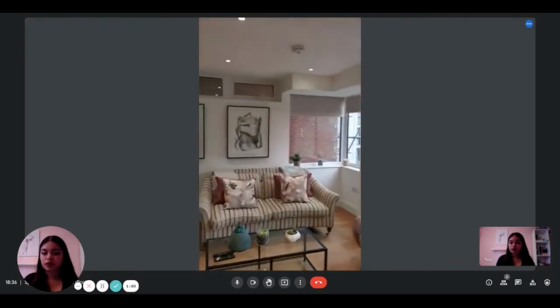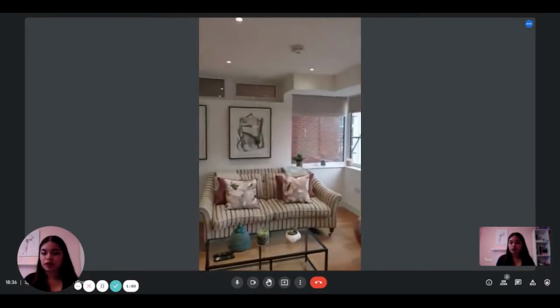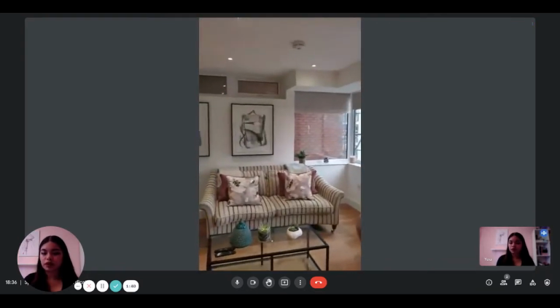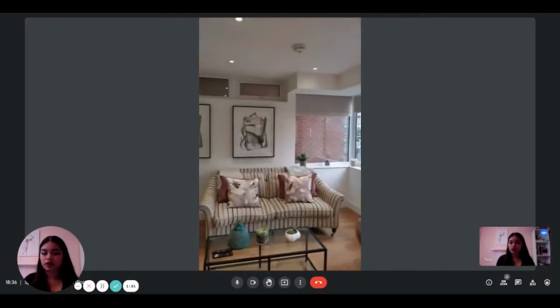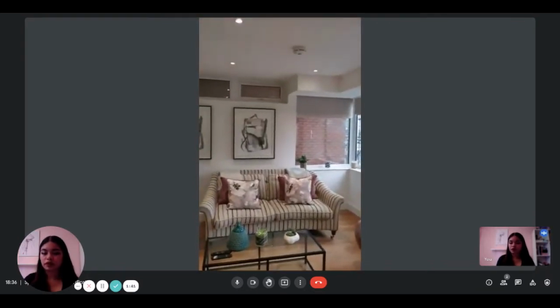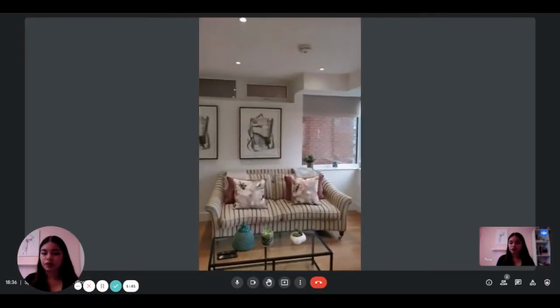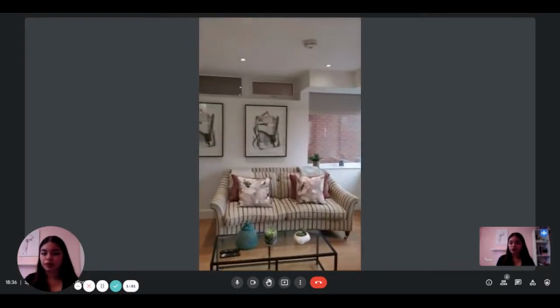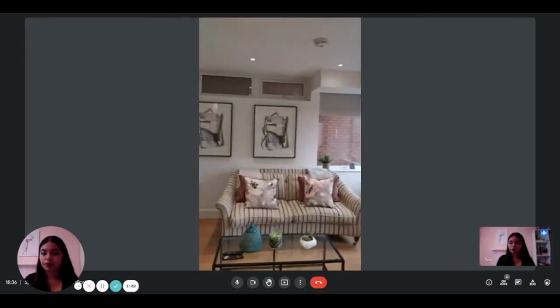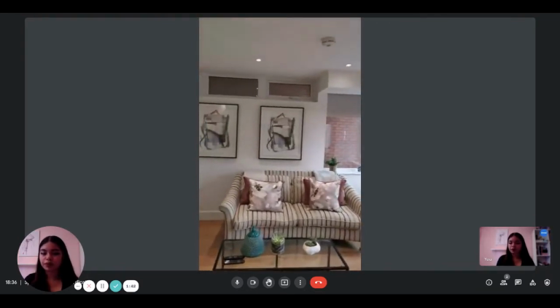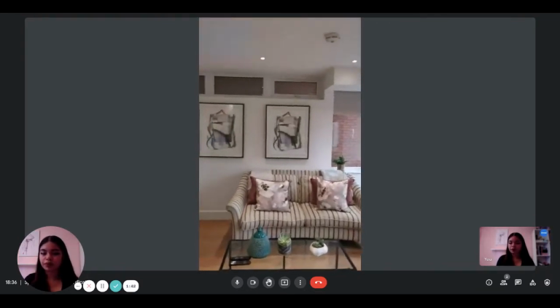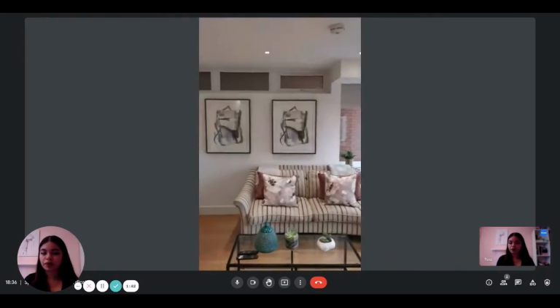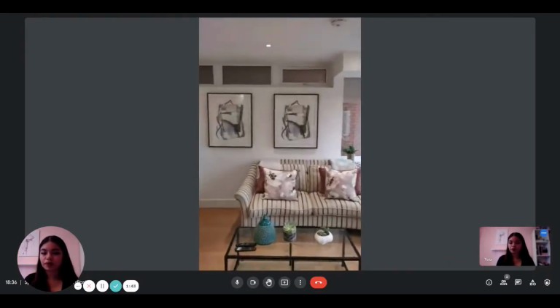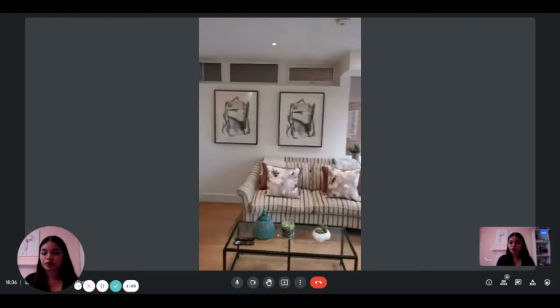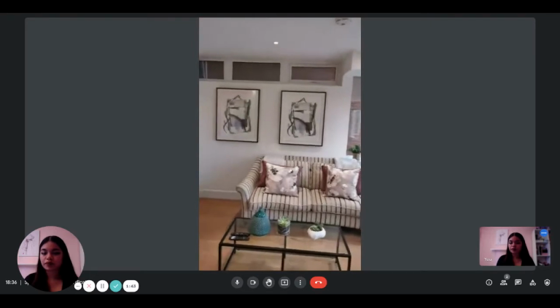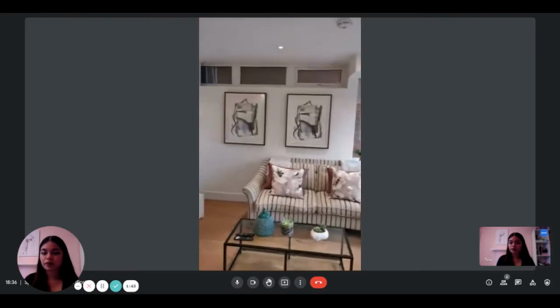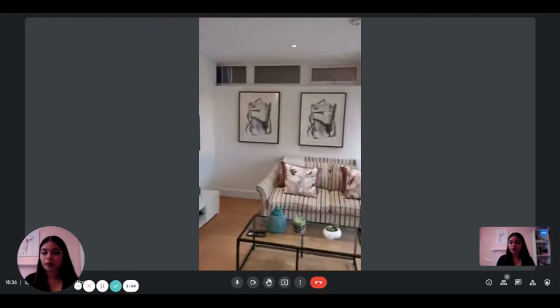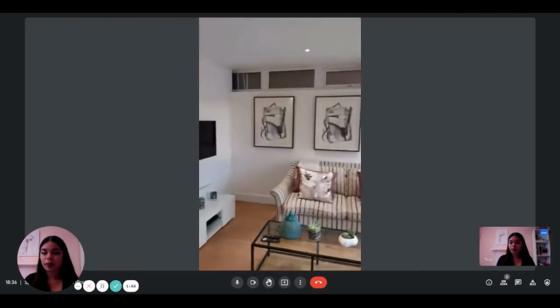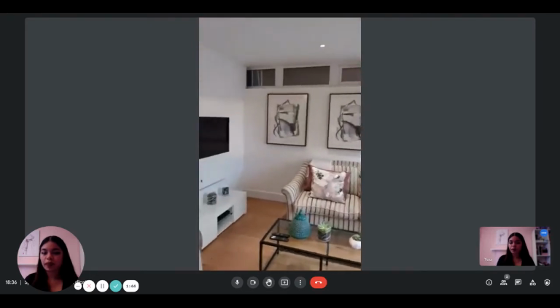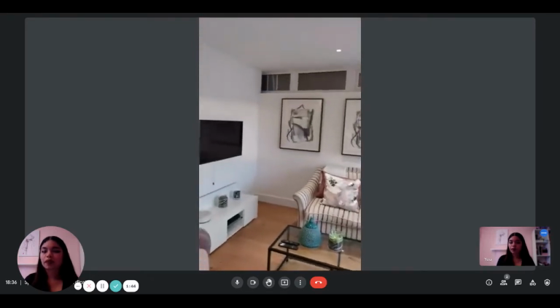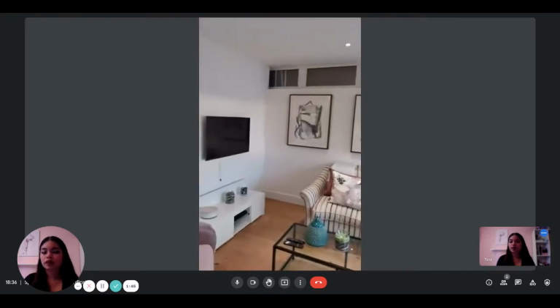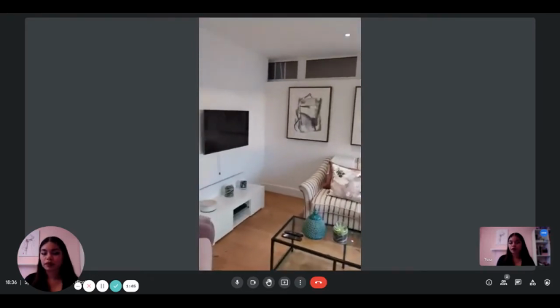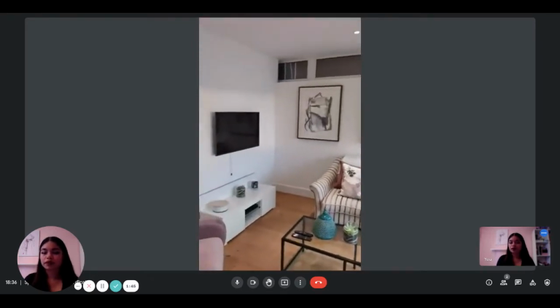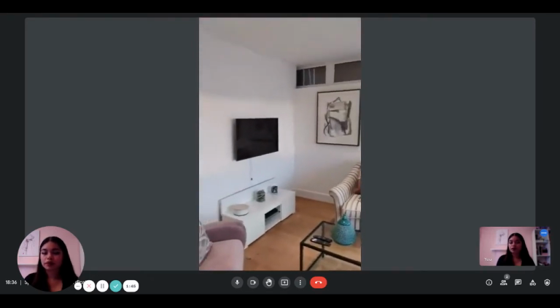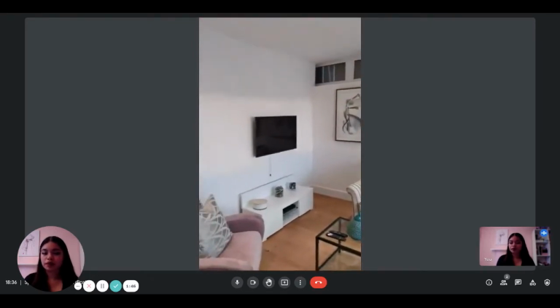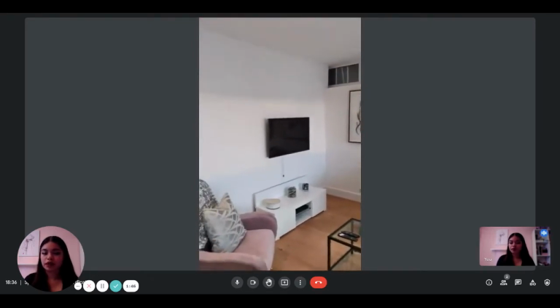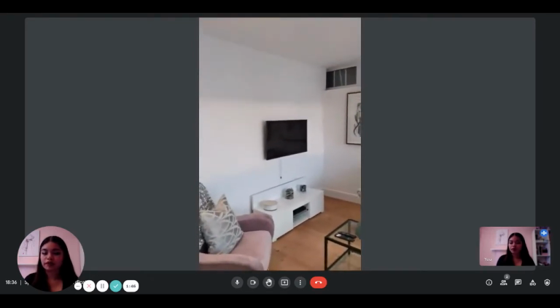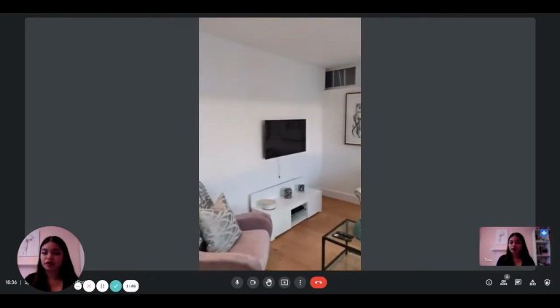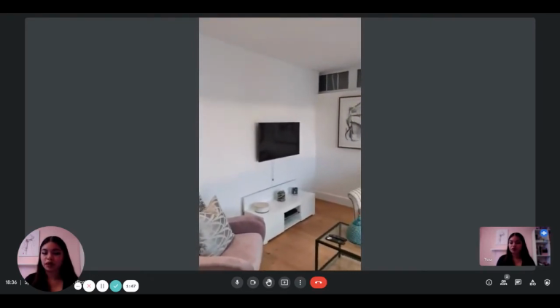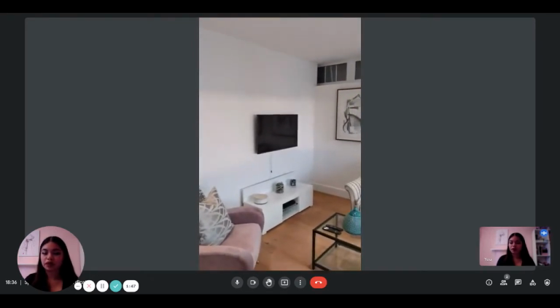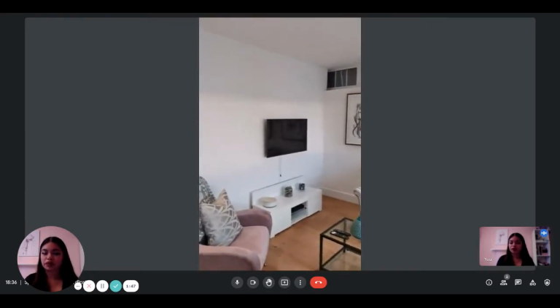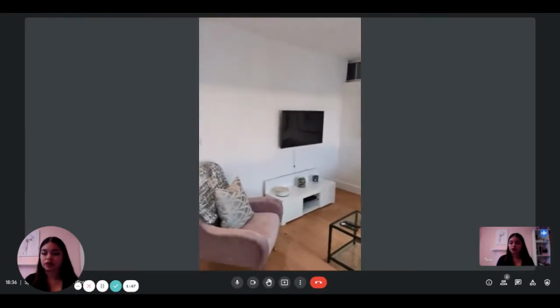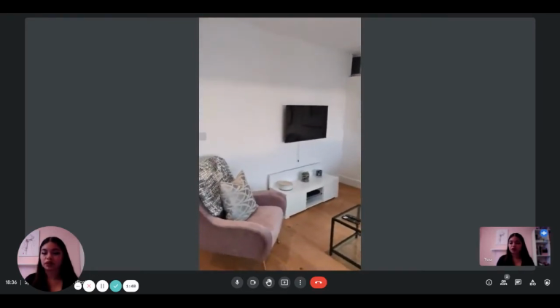Then here is the living room, with a television as well, so that's good.